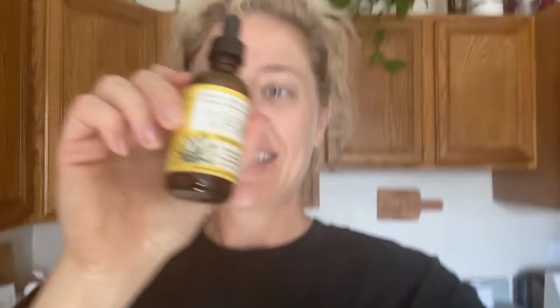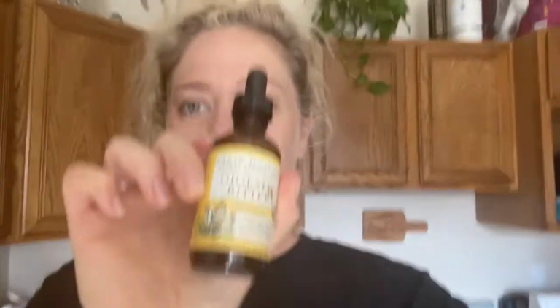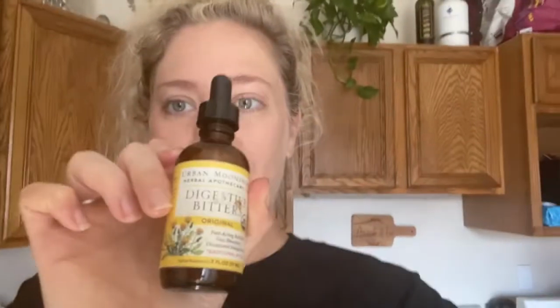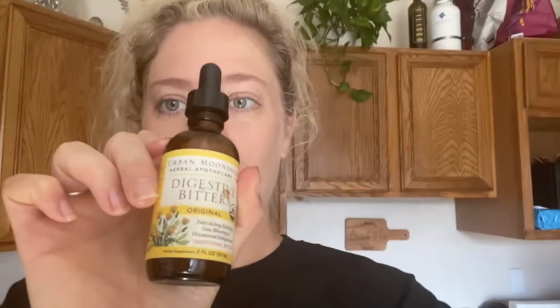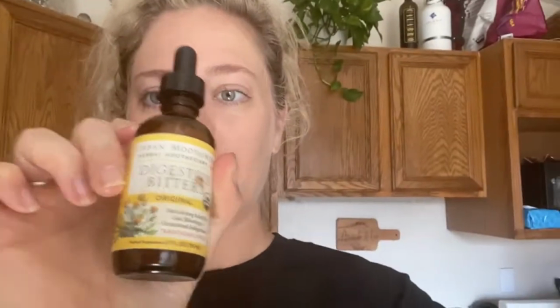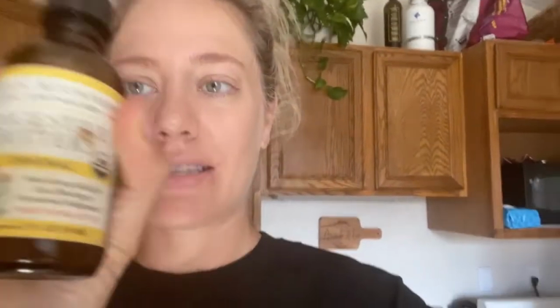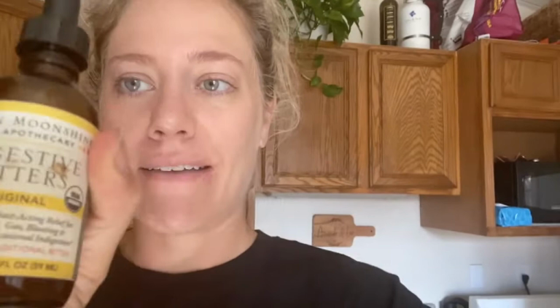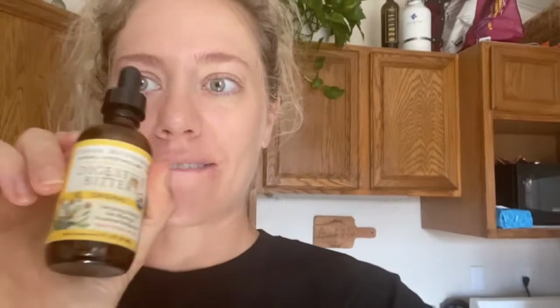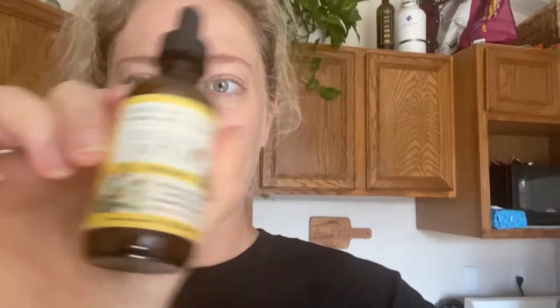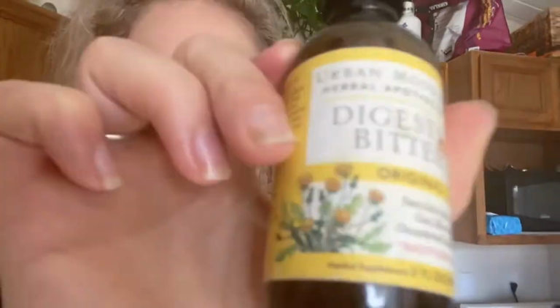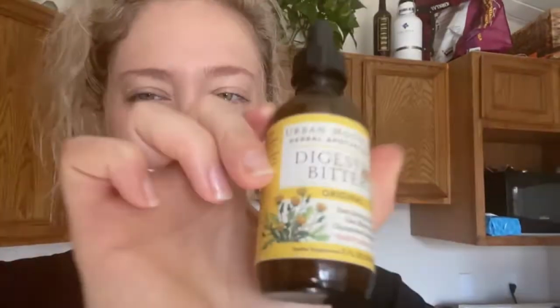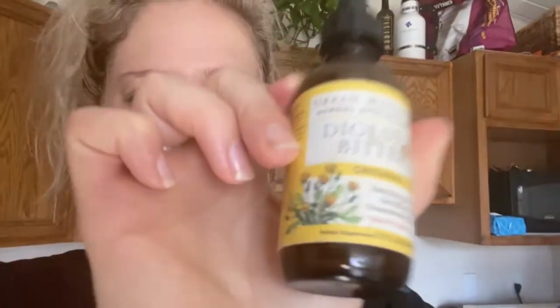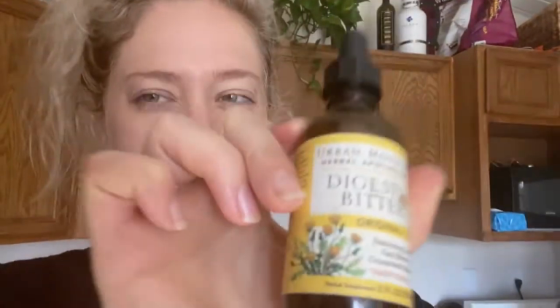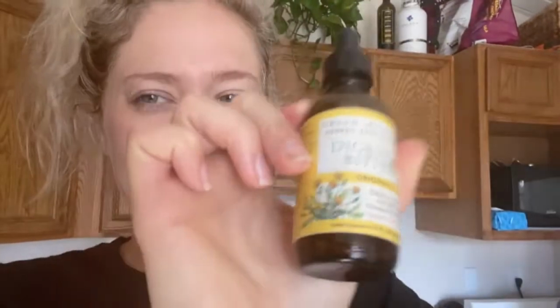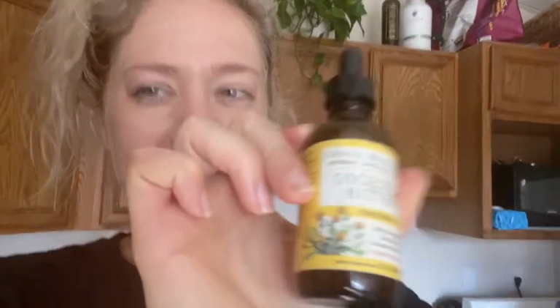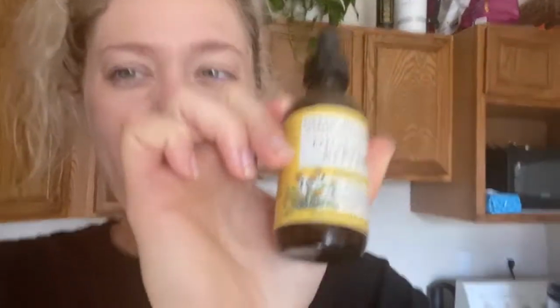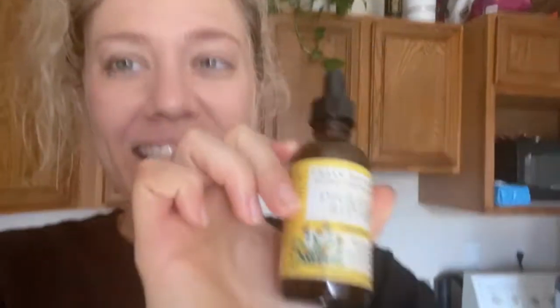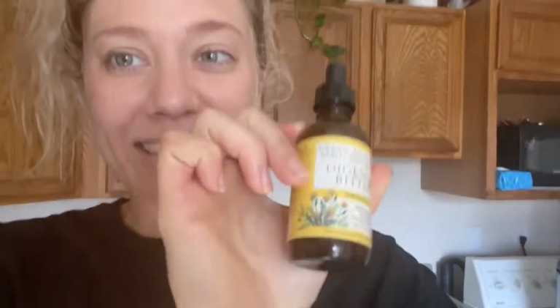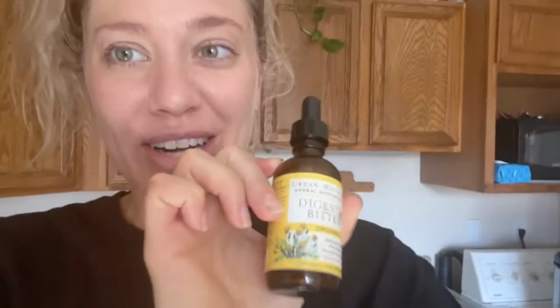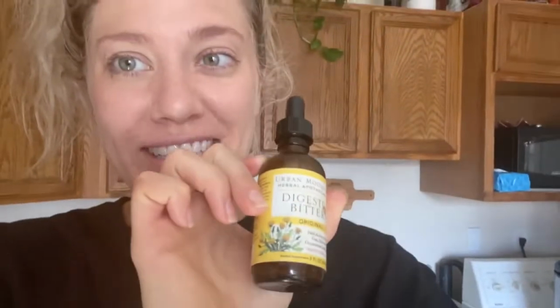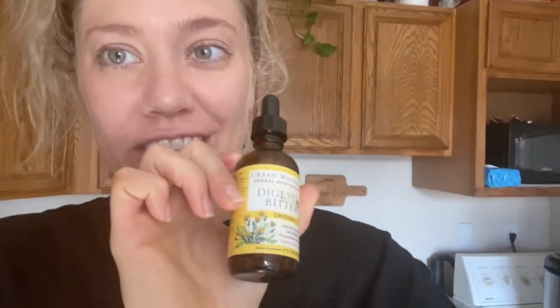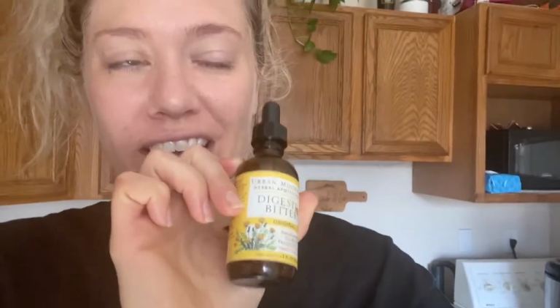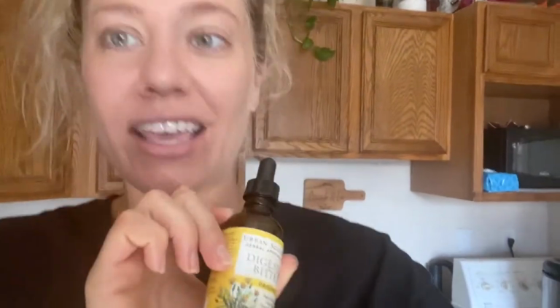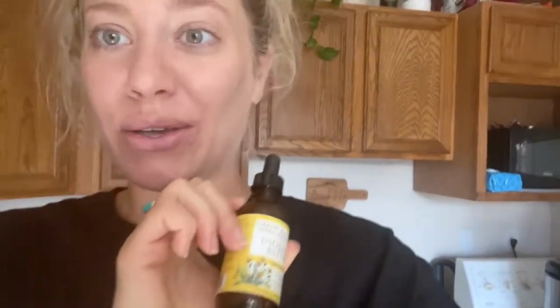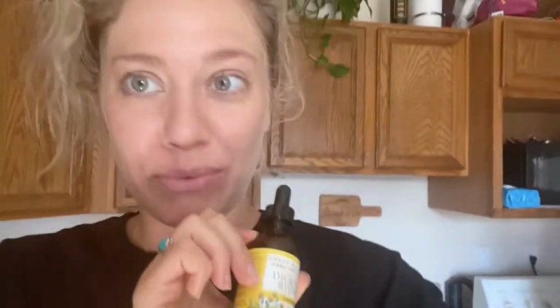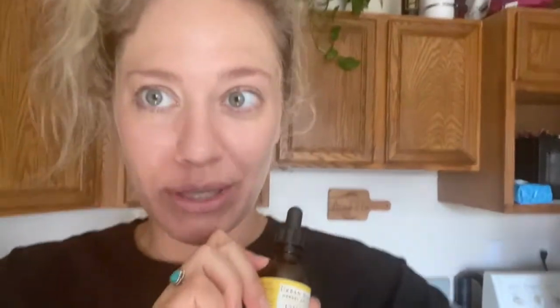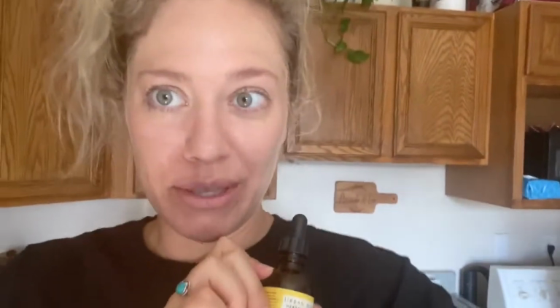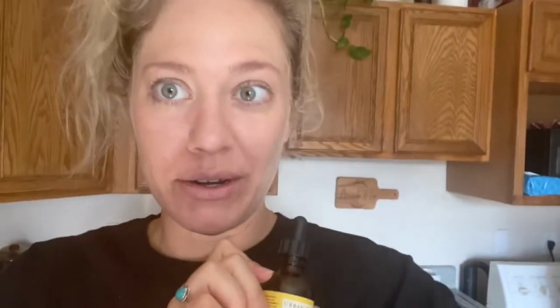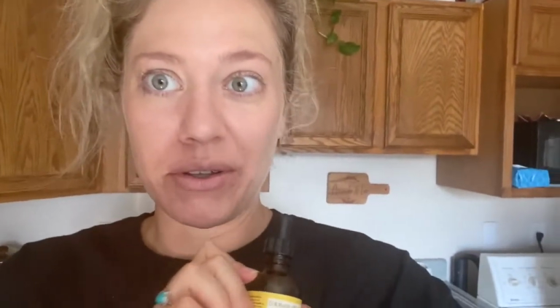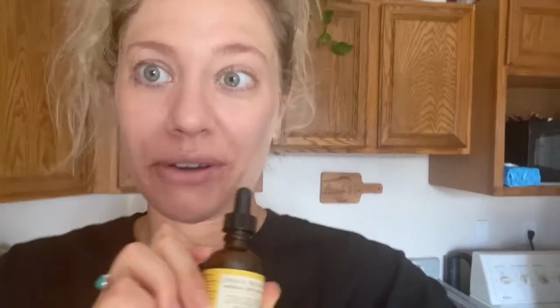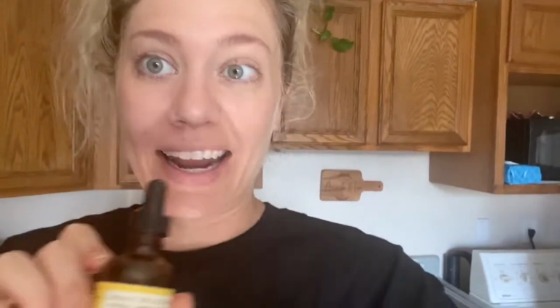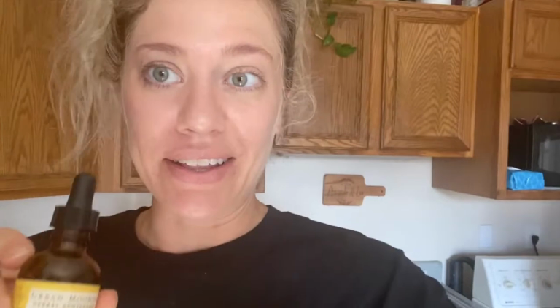Digestive bitters — they start digestion and they're really, really wonderful for gut health.